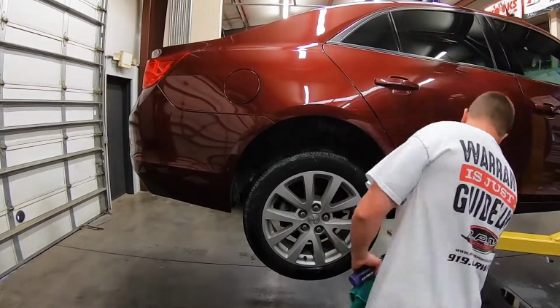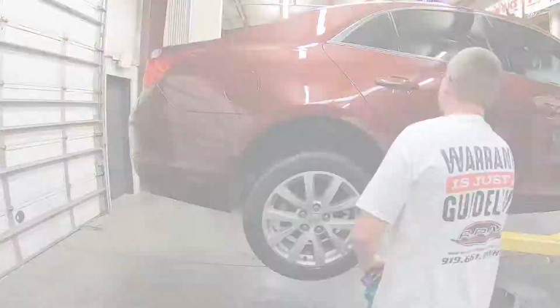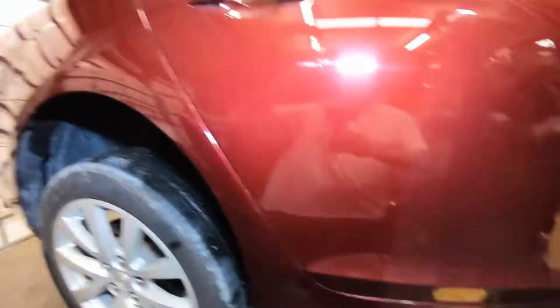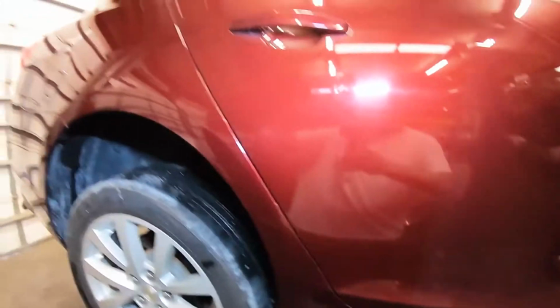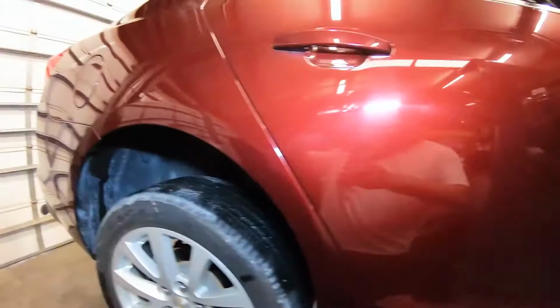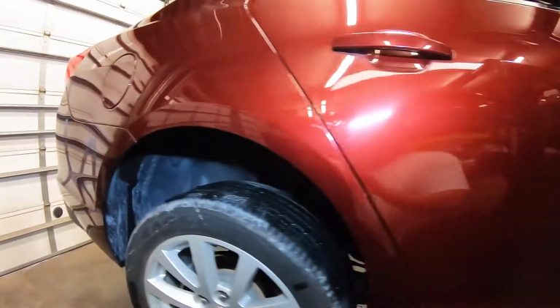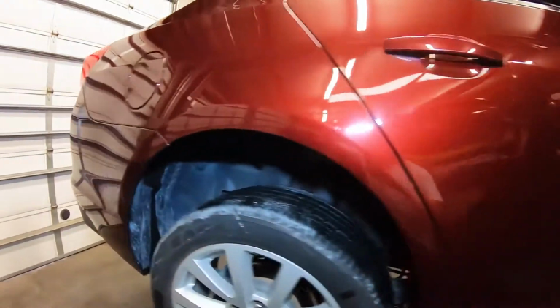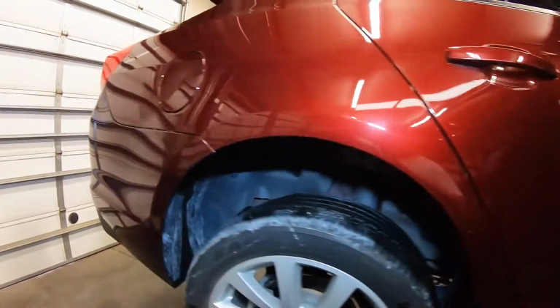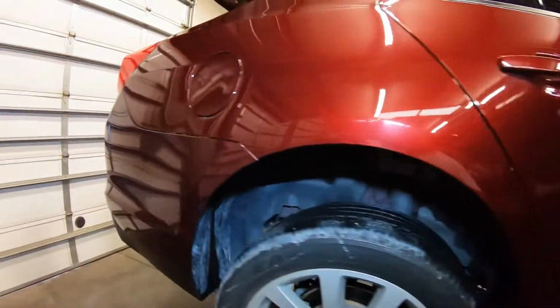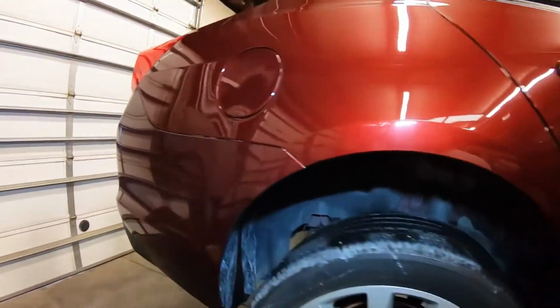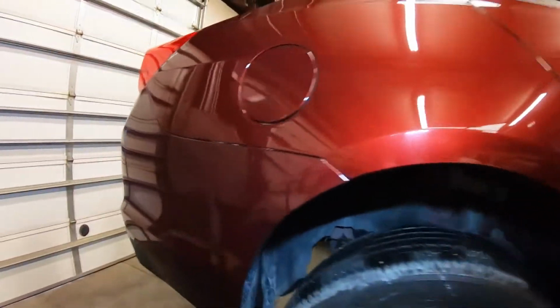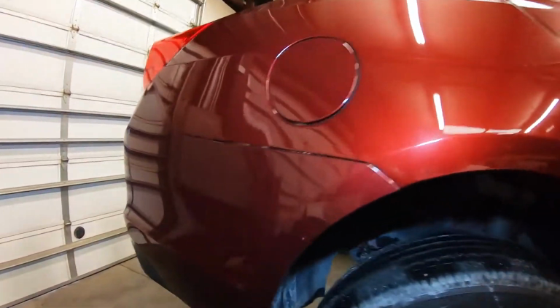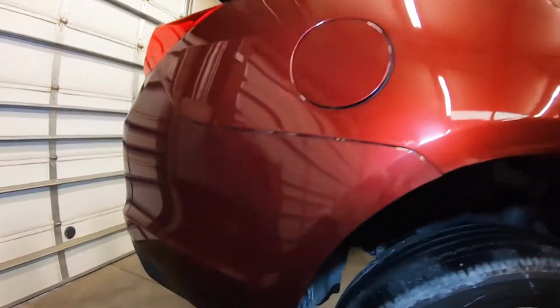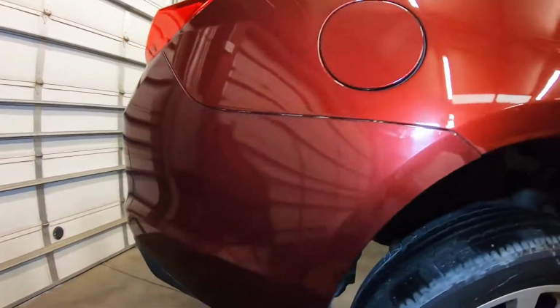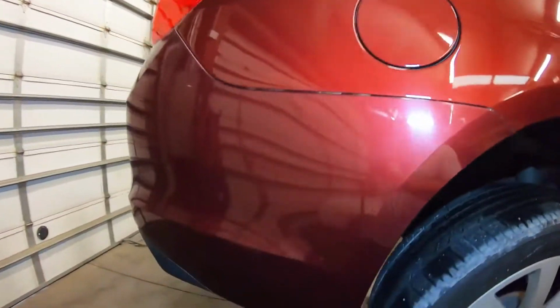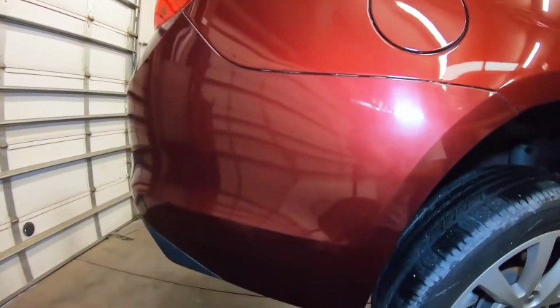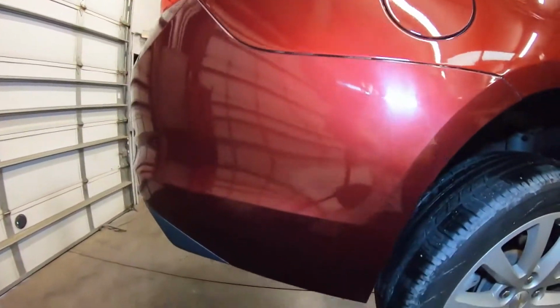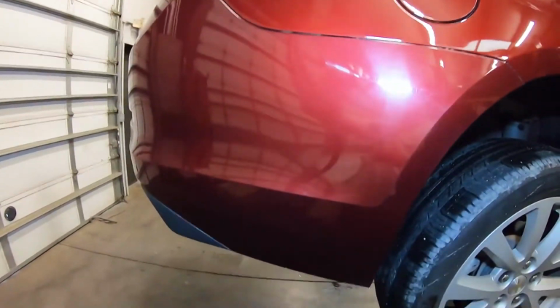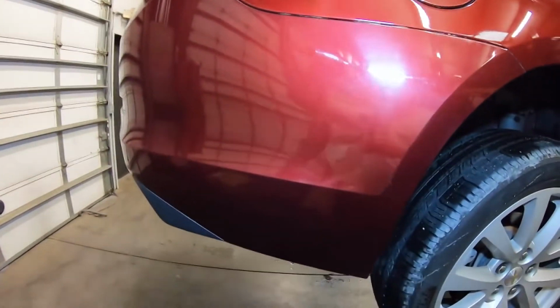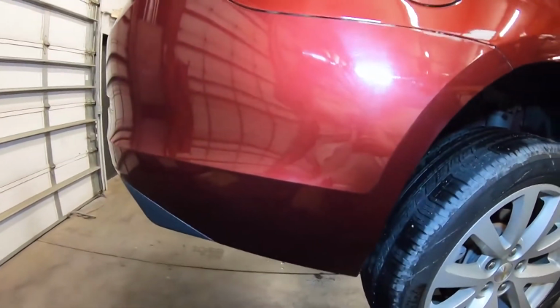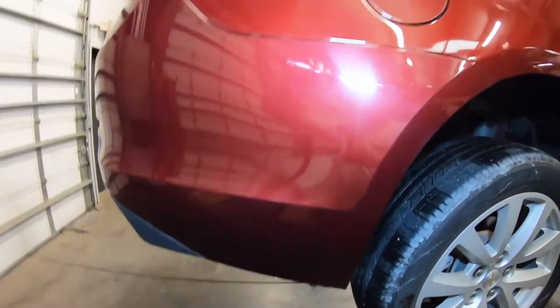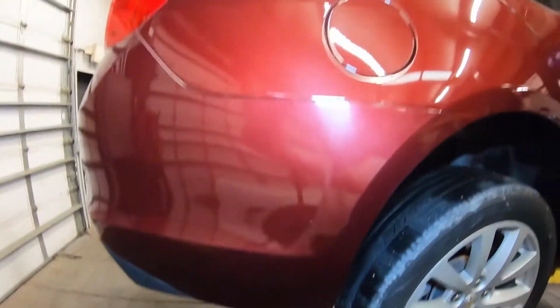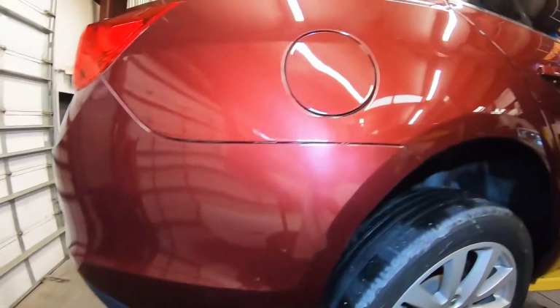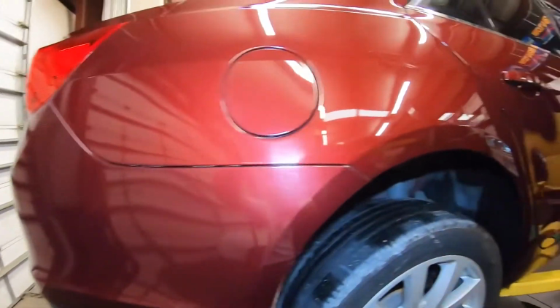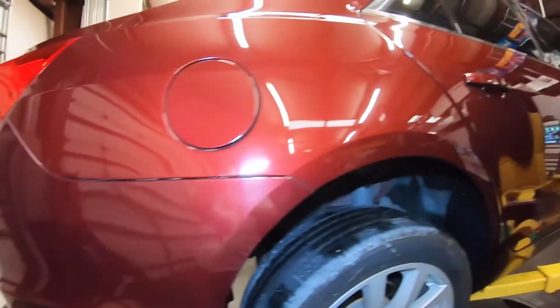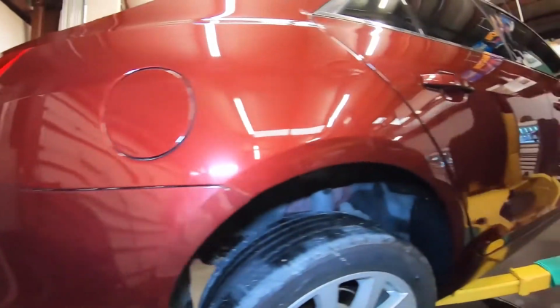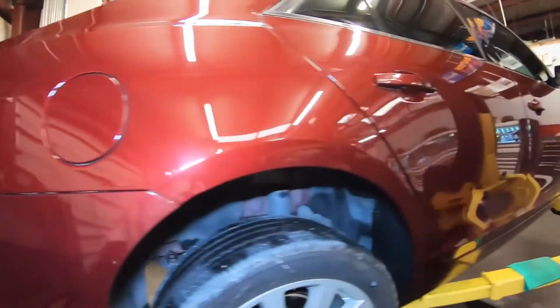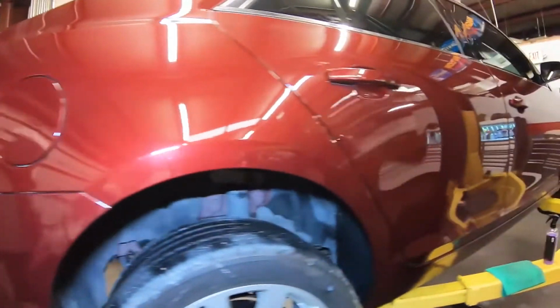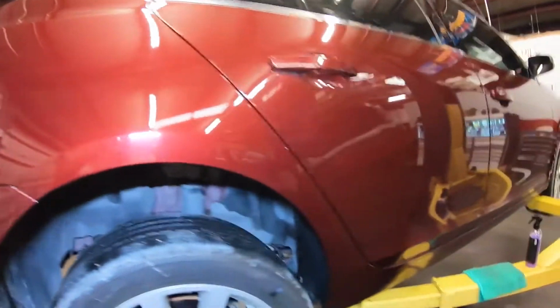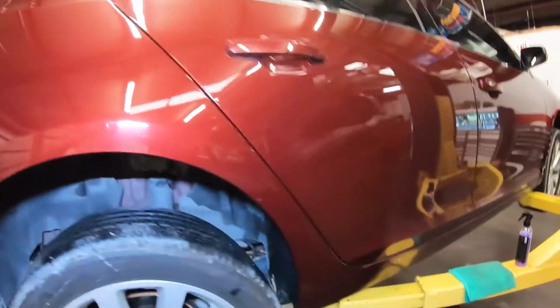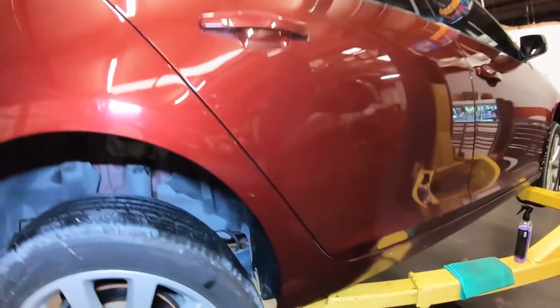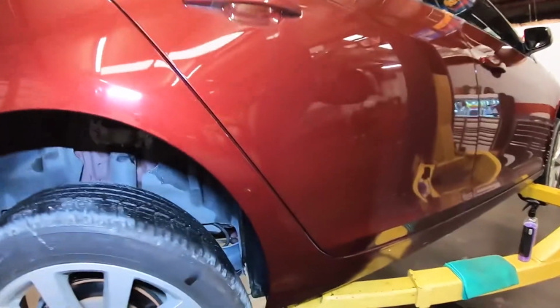I think you can probably see the difference pretty clearly. No problem getting the concrete dust off at all, and it leaves behind a really nice shine.